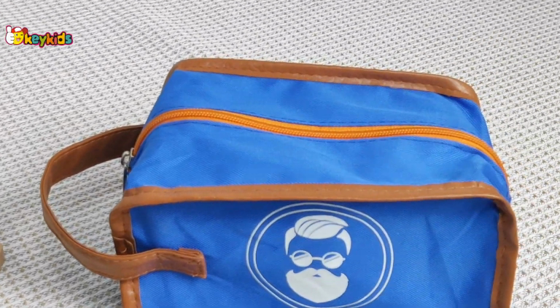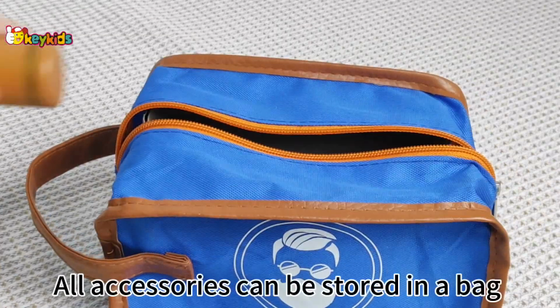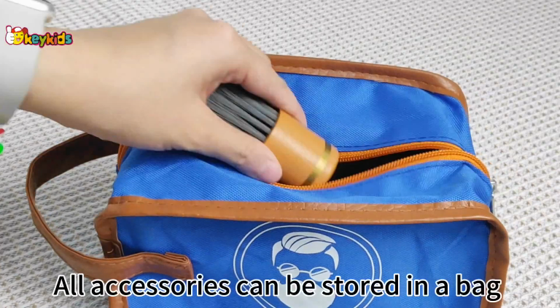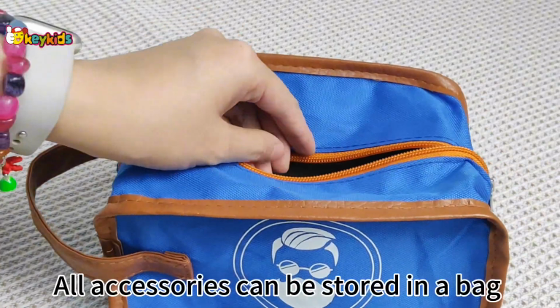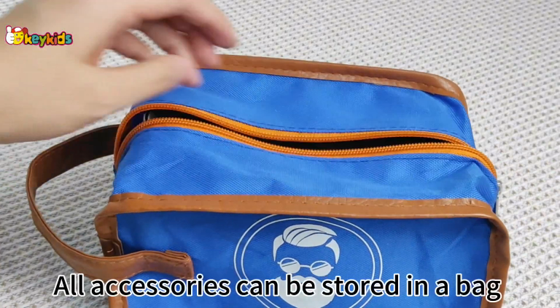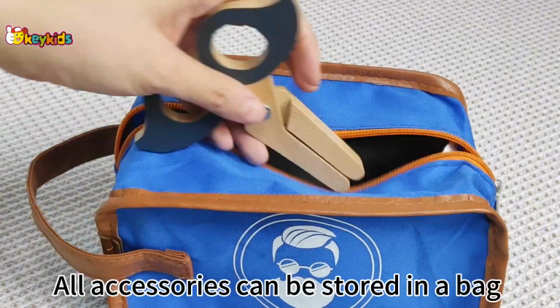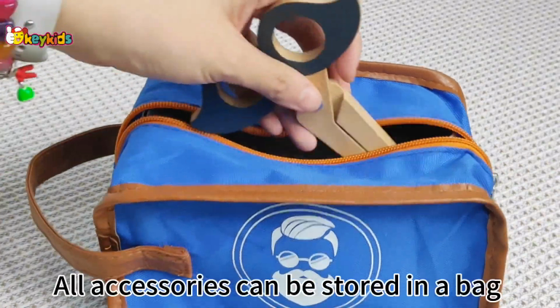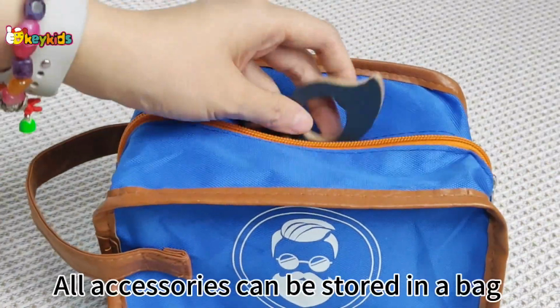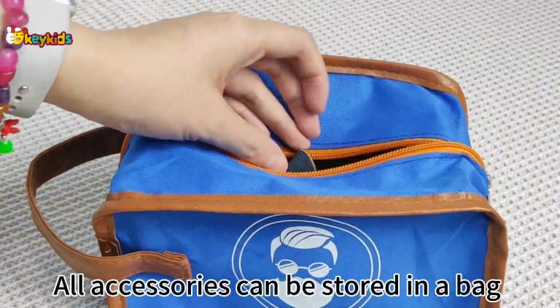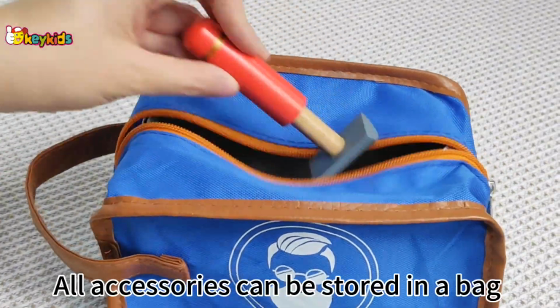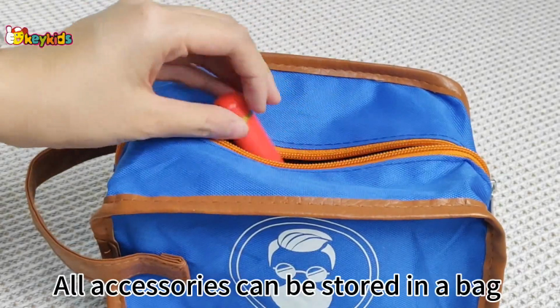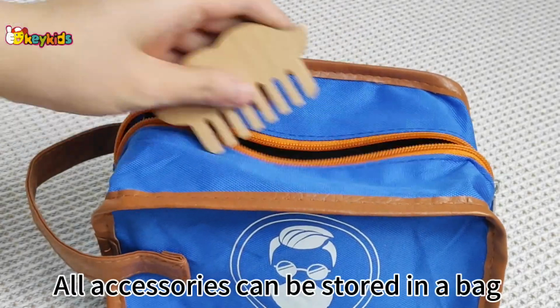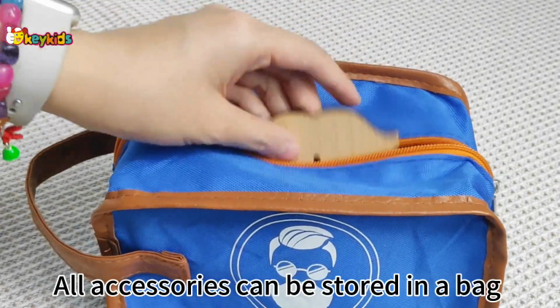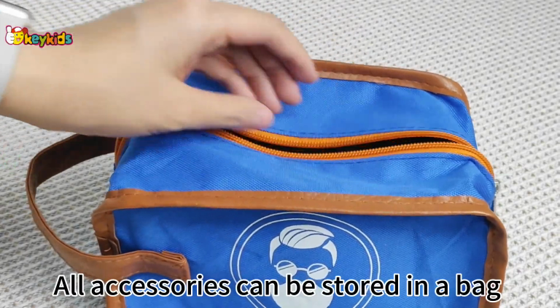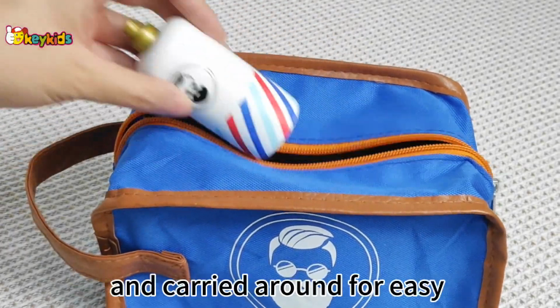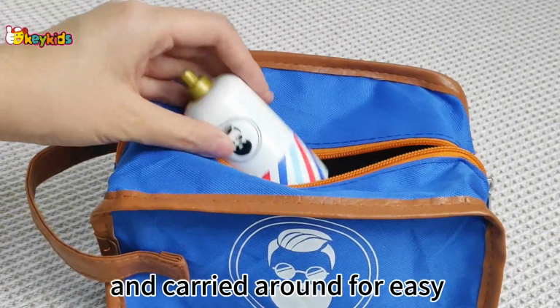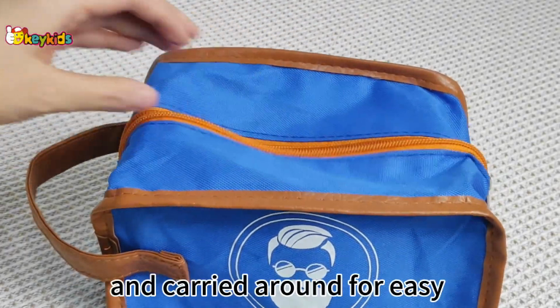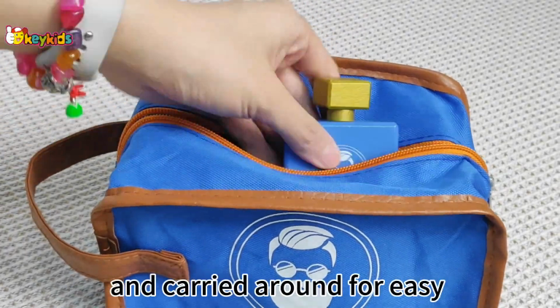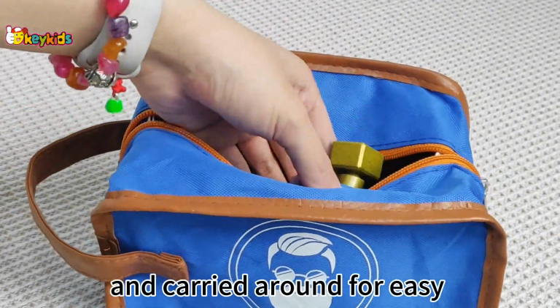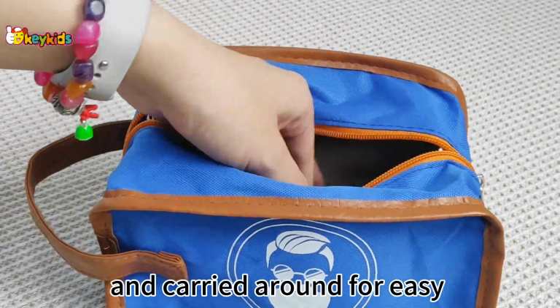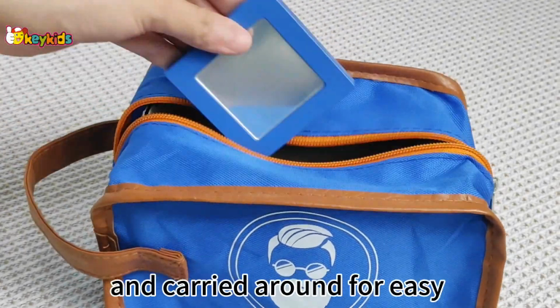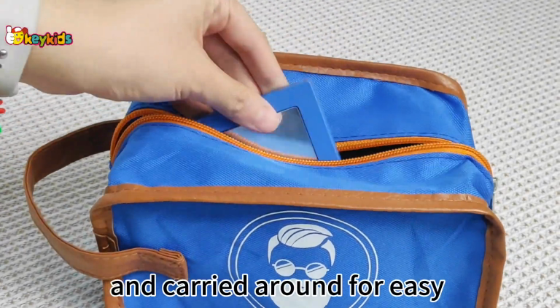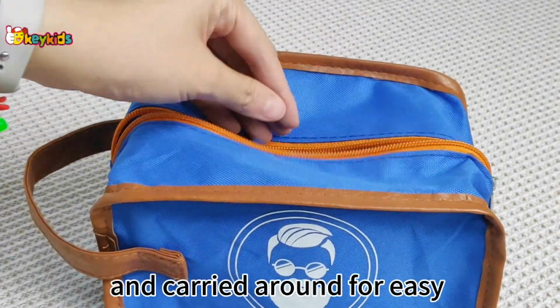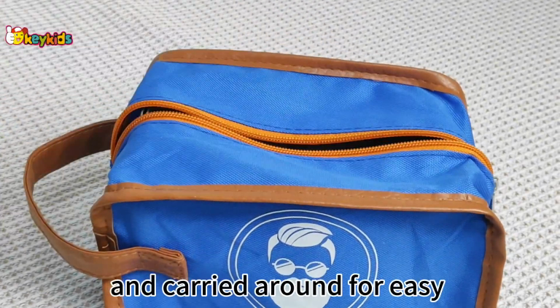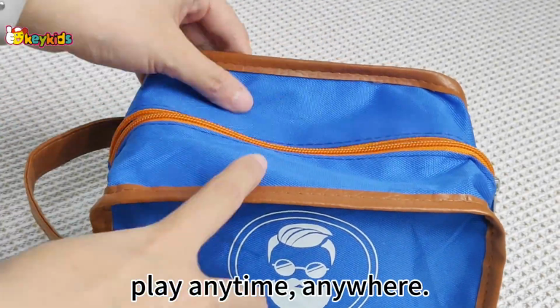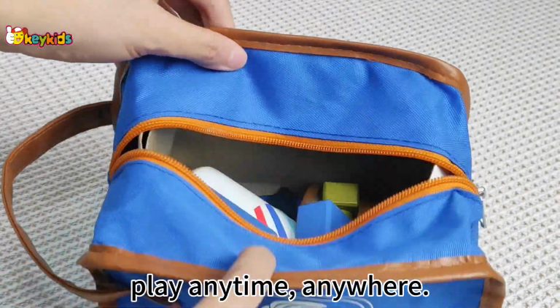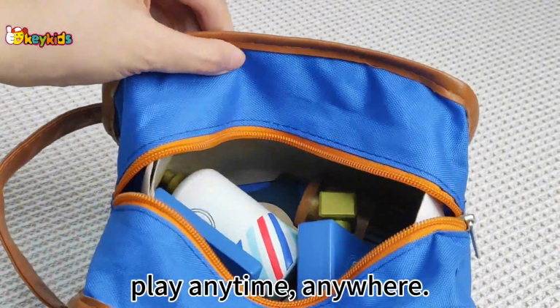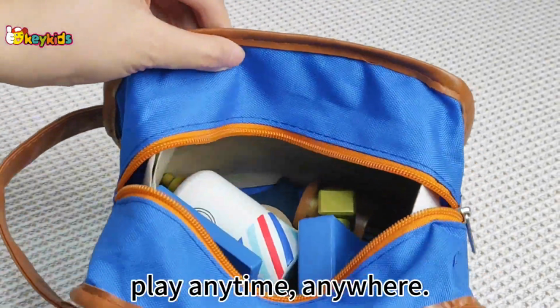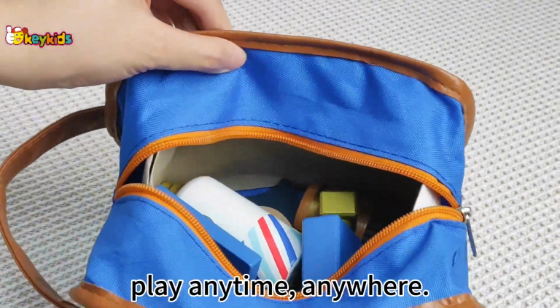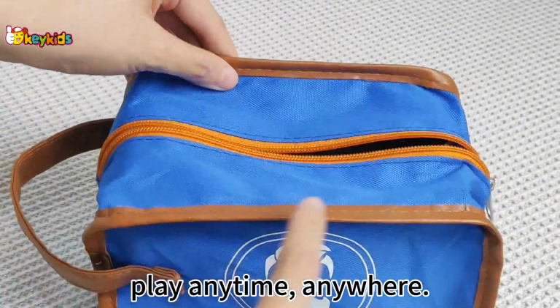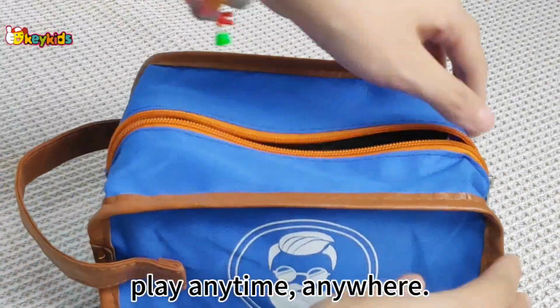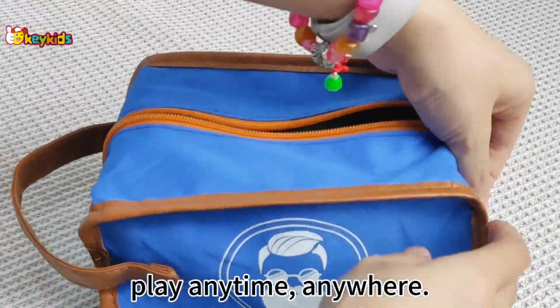All accessories can be stored in a bag and carried around for easy play anytime, anywhere.